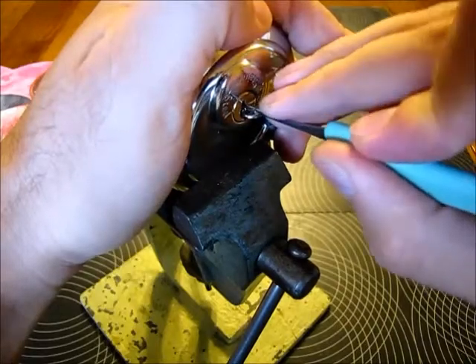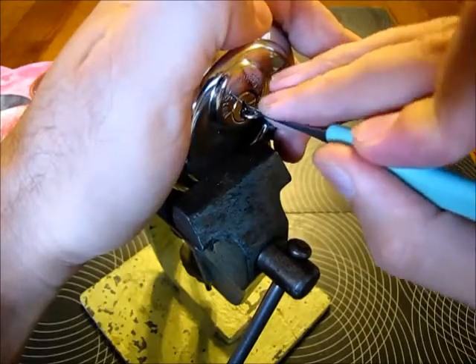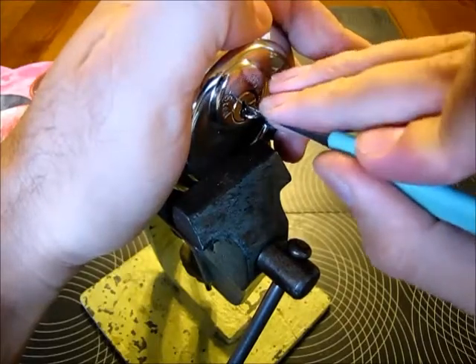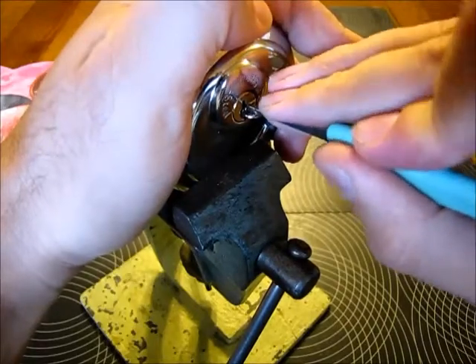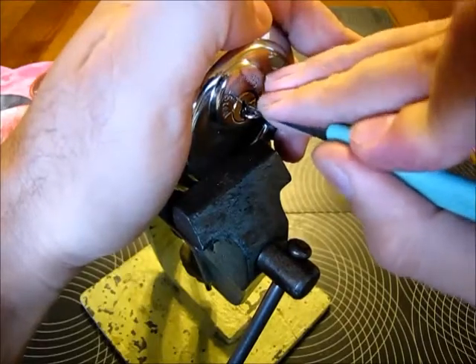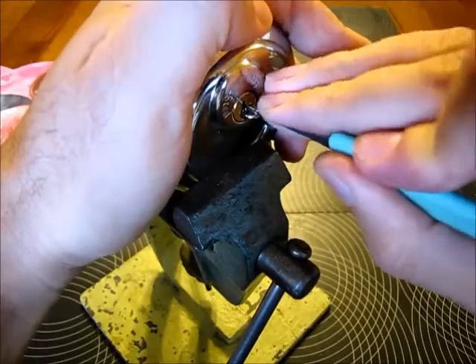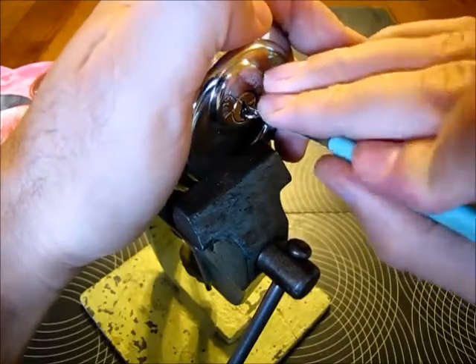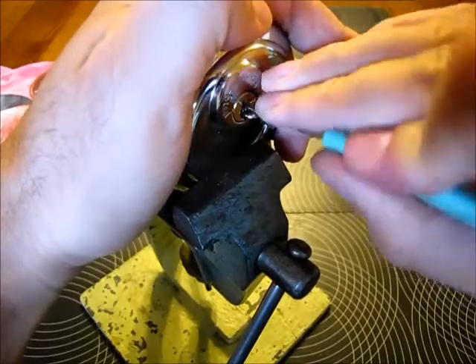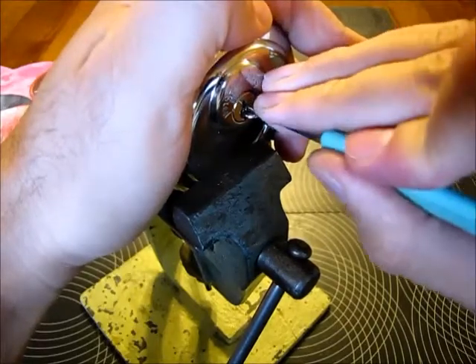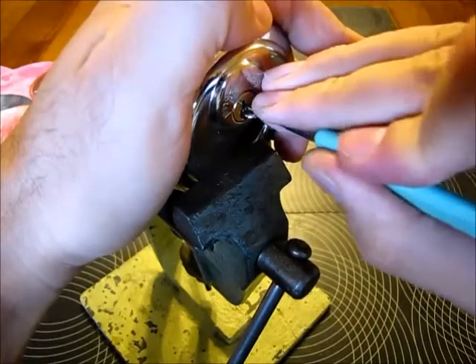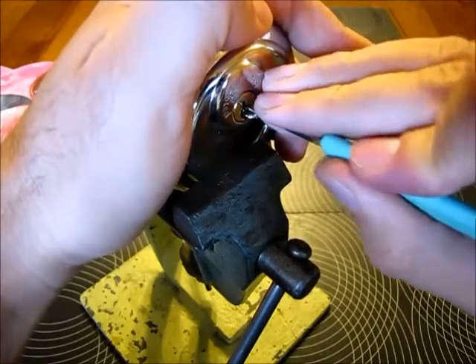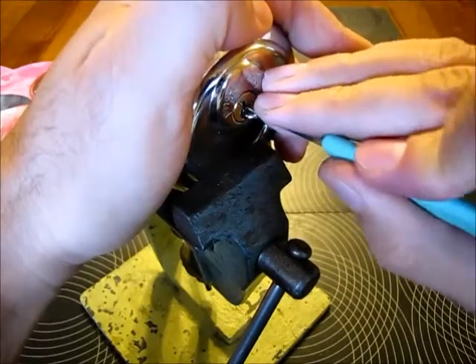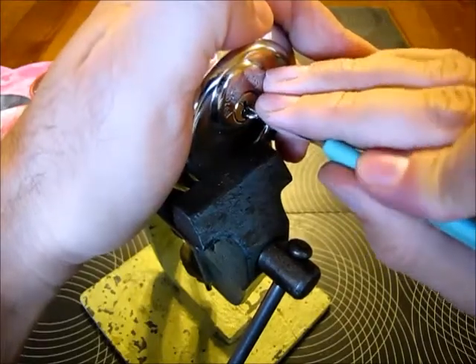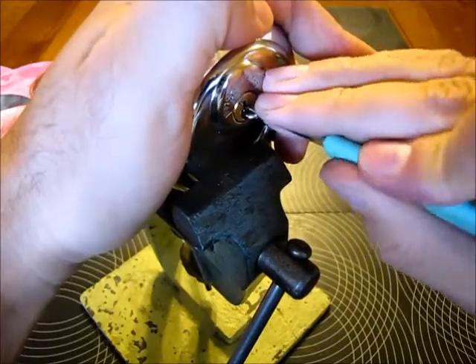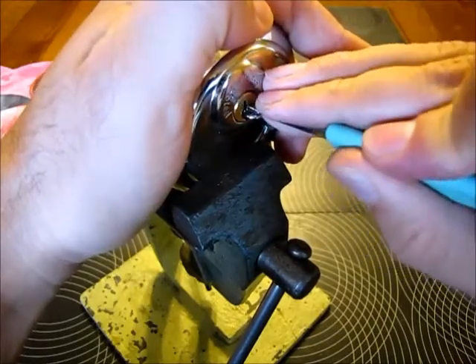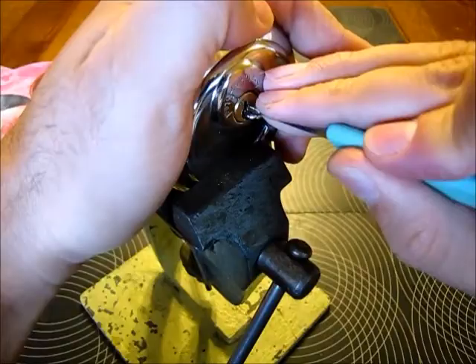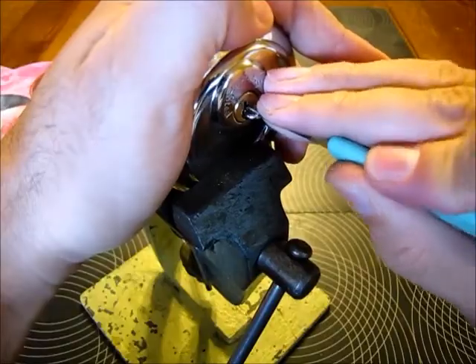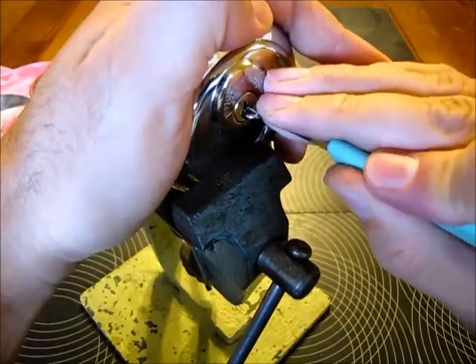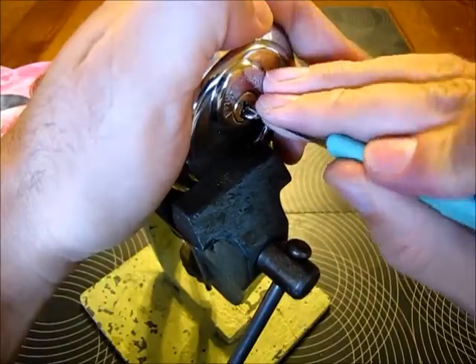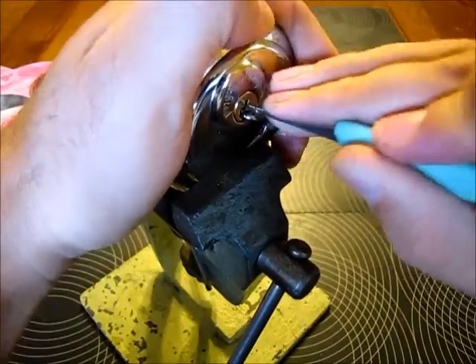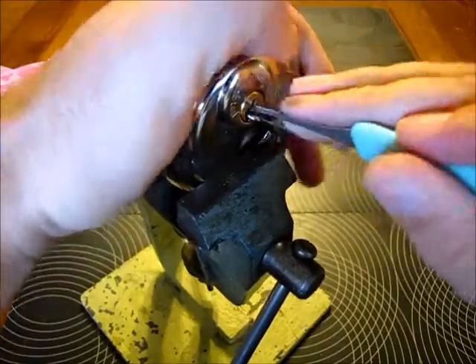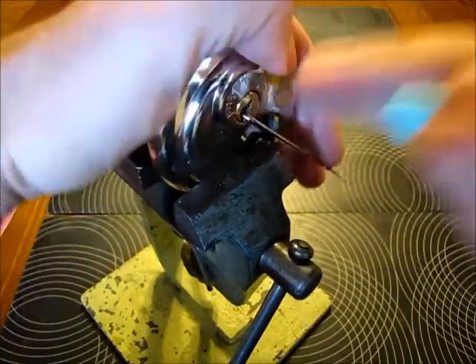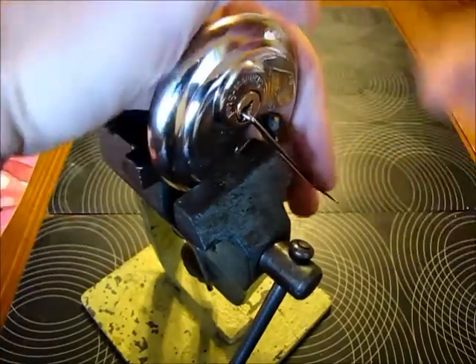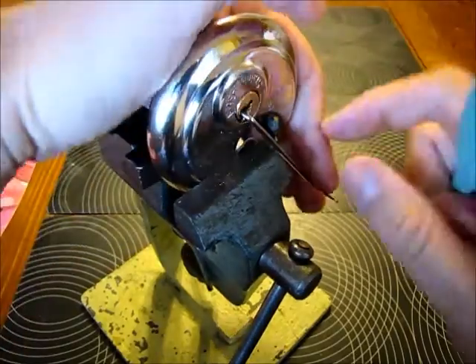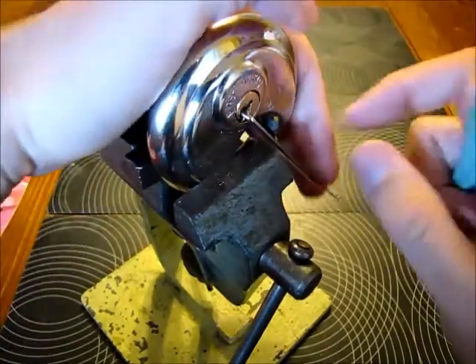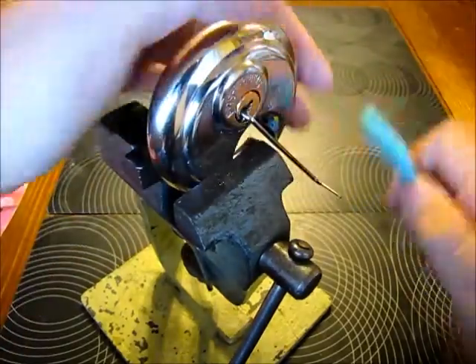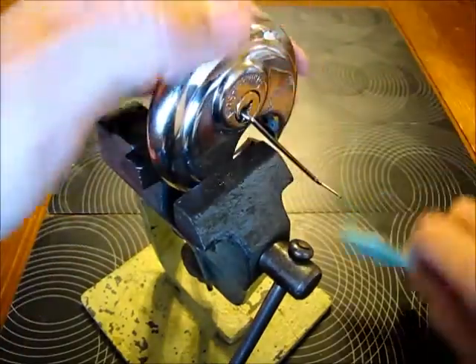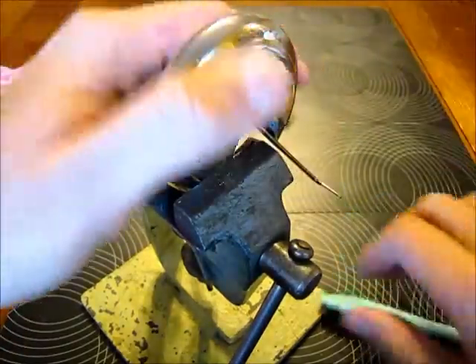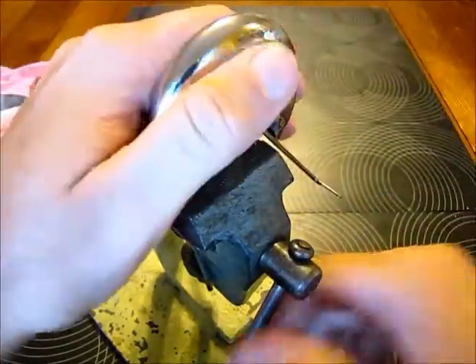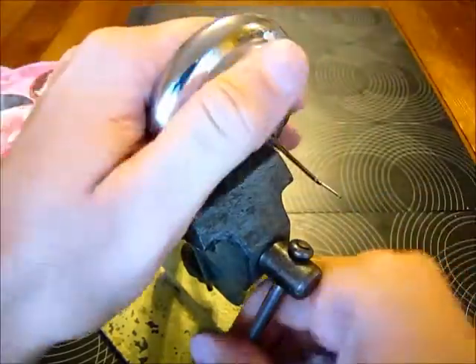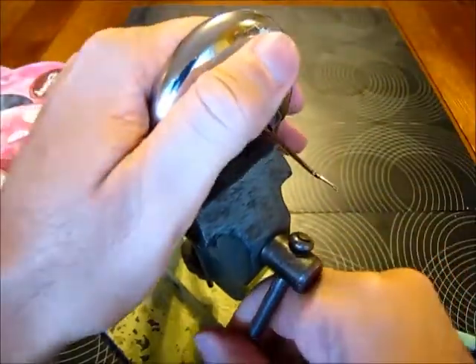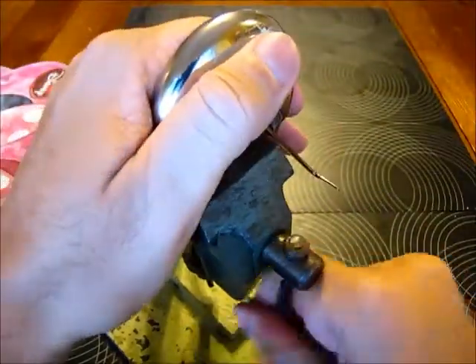It is a little bugger, I would have to say. It's a lock that really bugs me, but there we go.